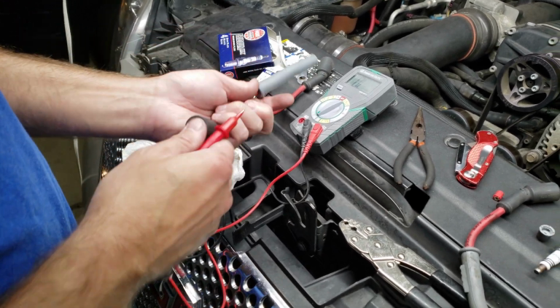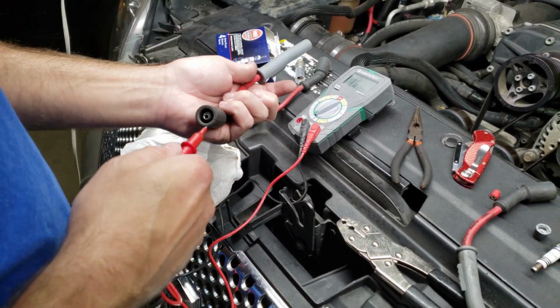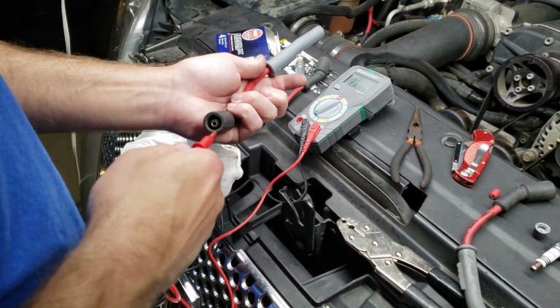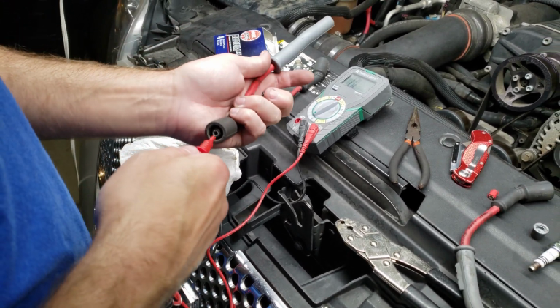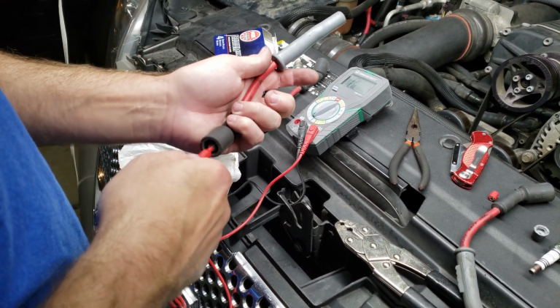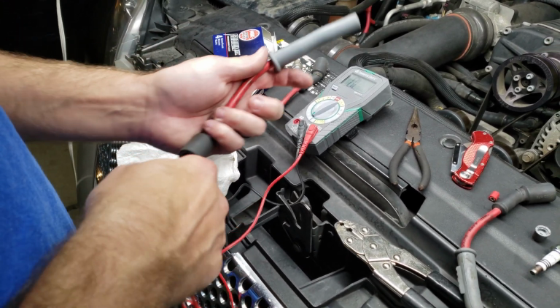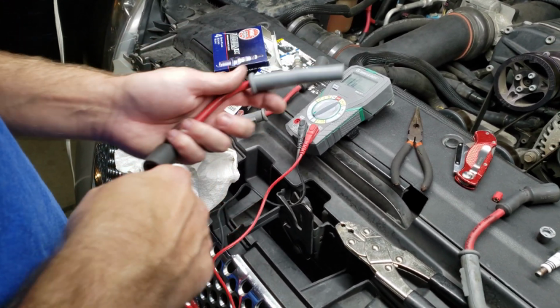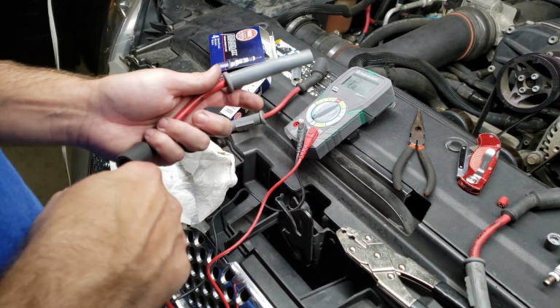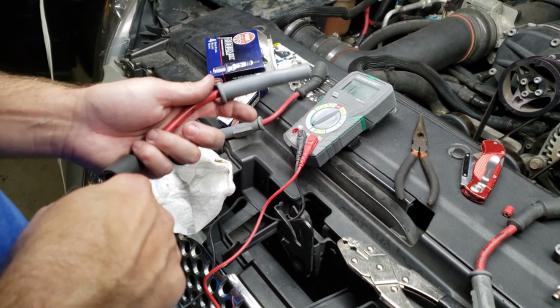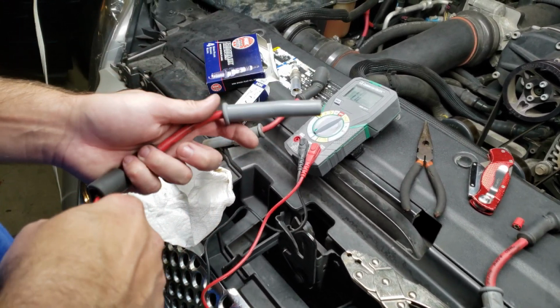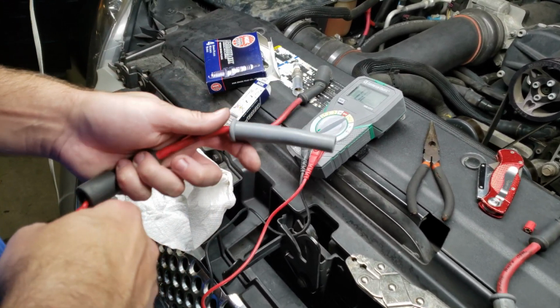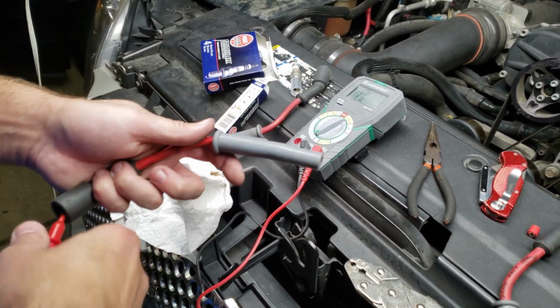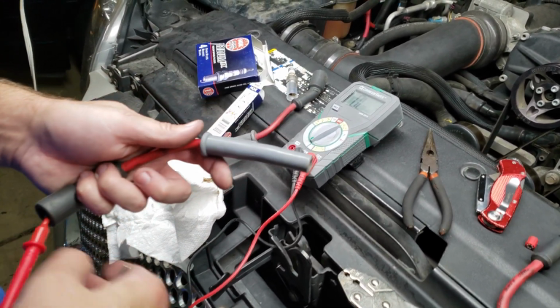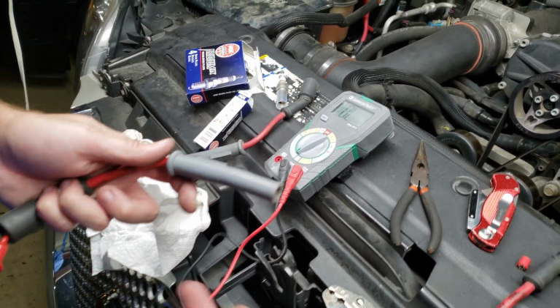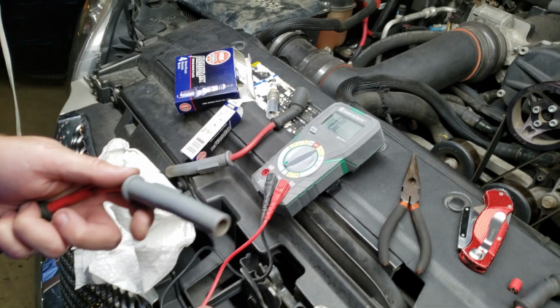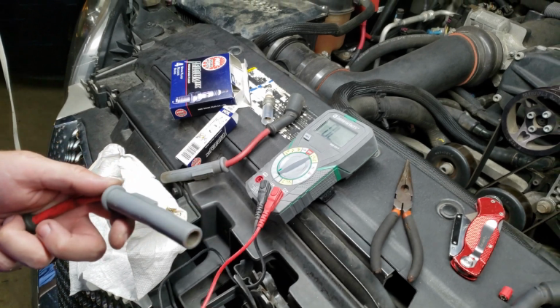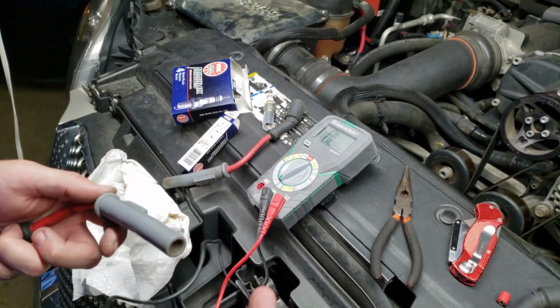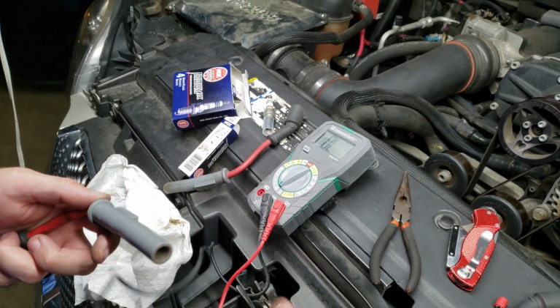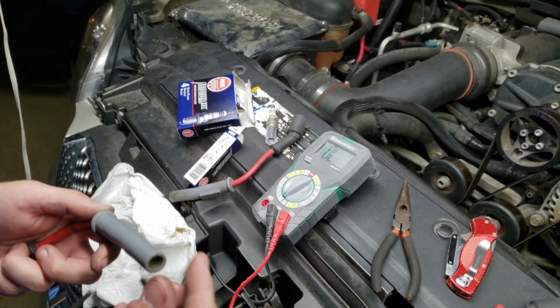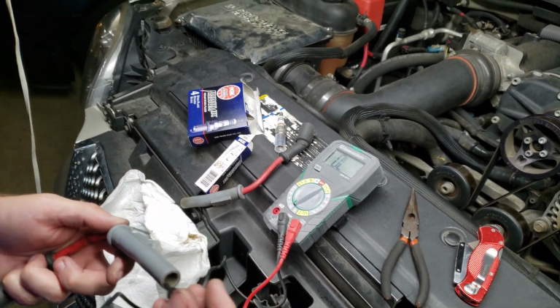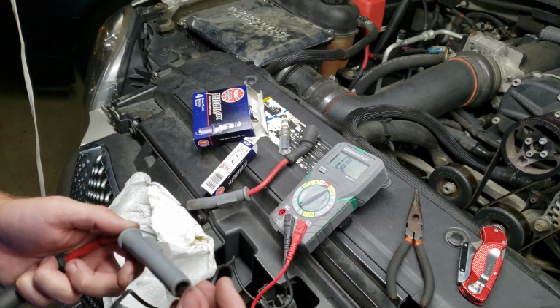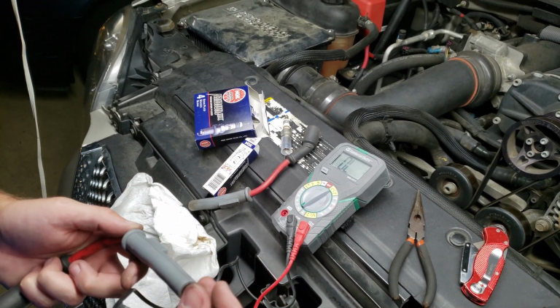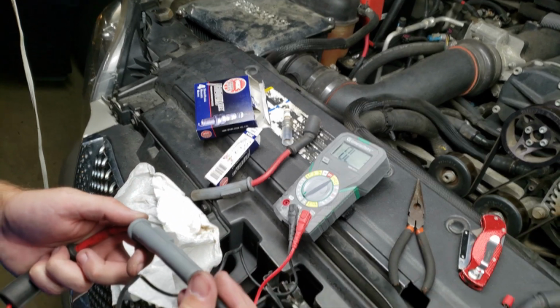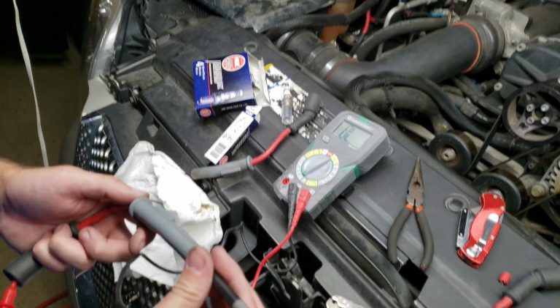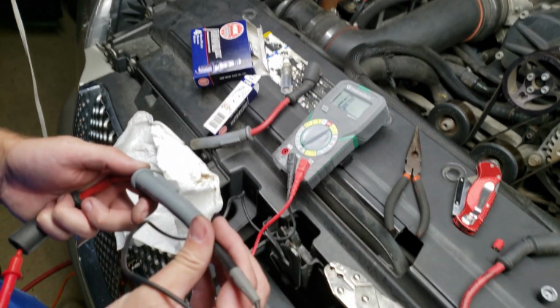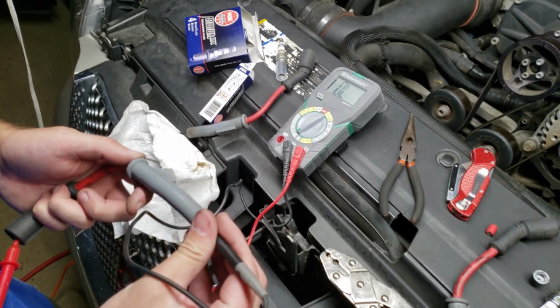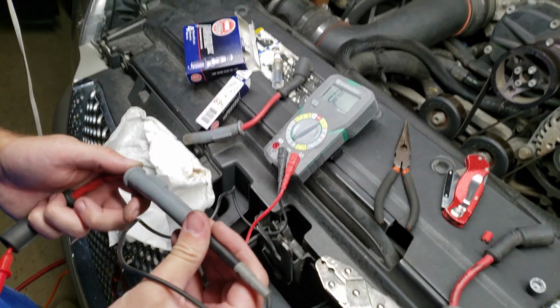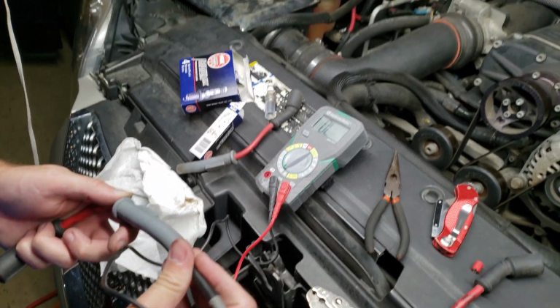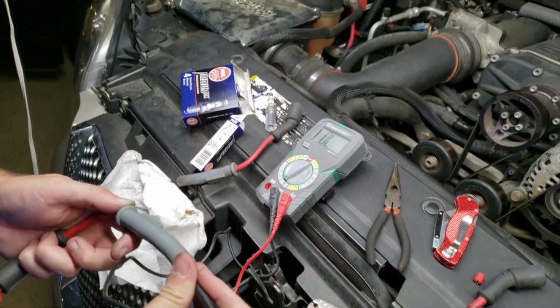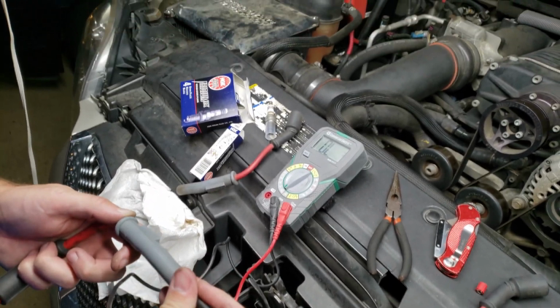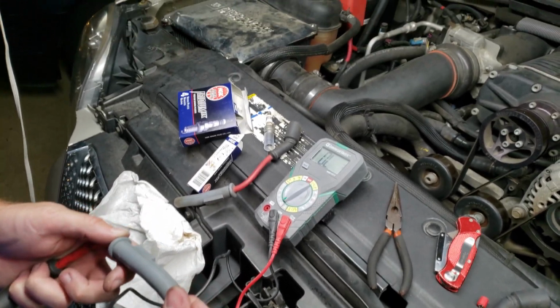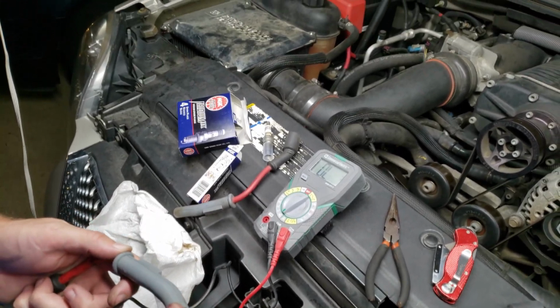I'll test the resistance again just to make sure you get a pretty similar value — it was 27 before.